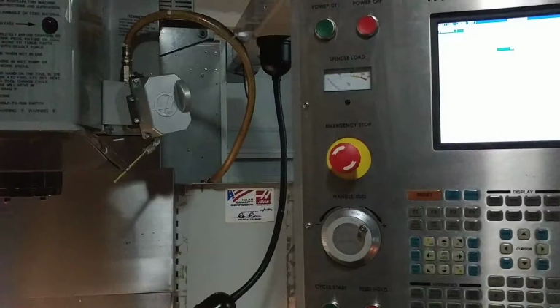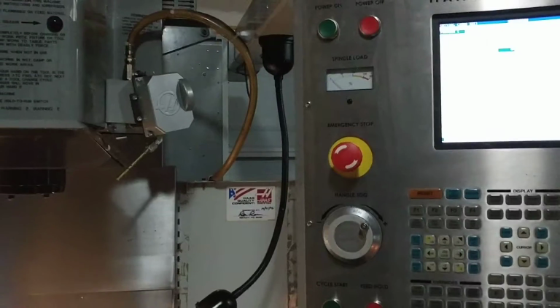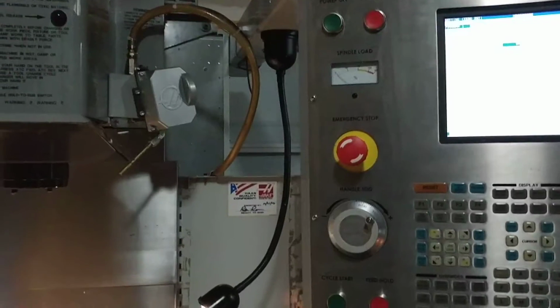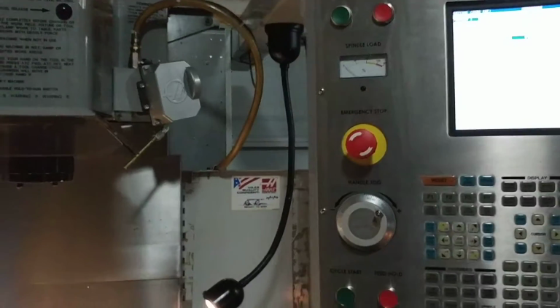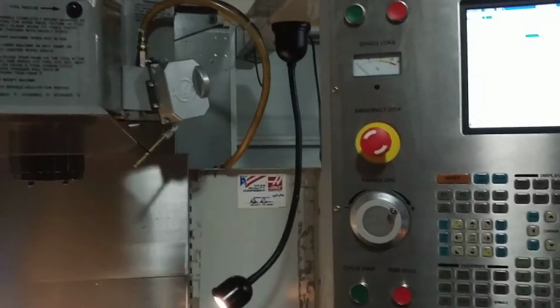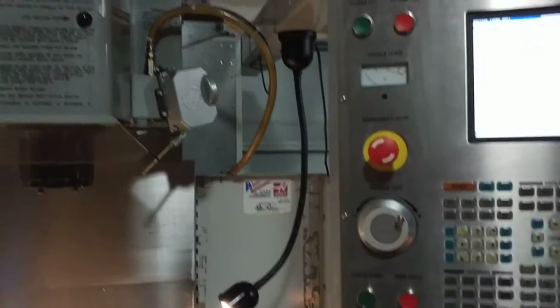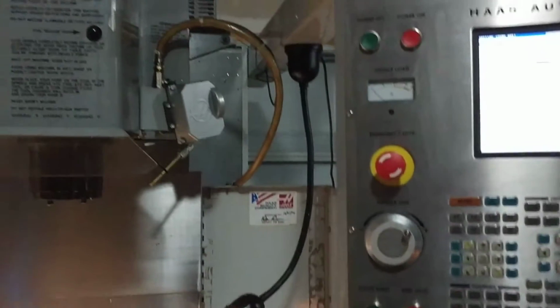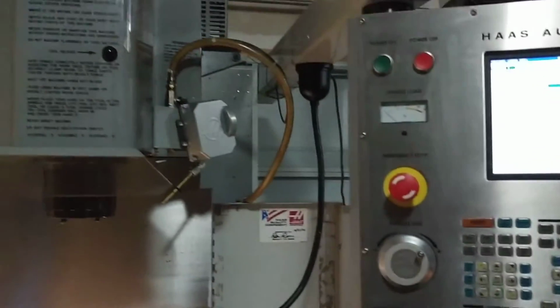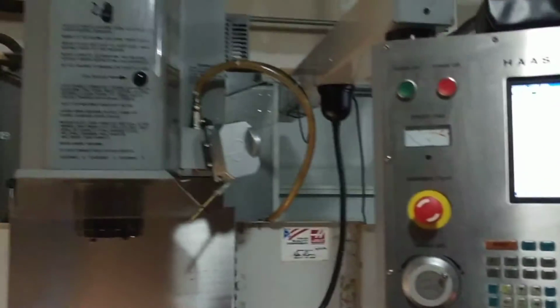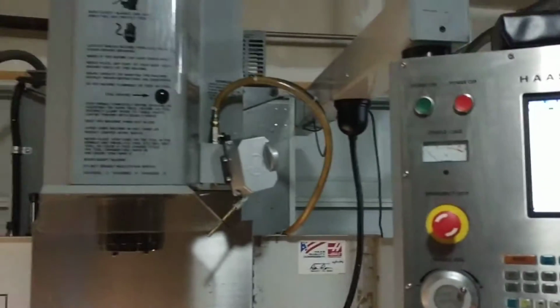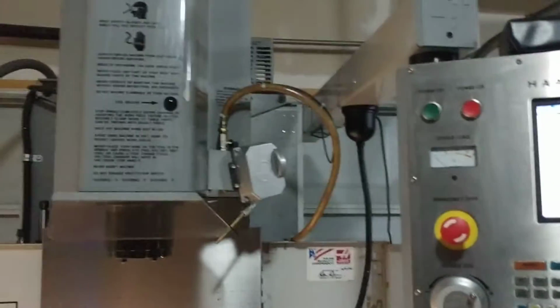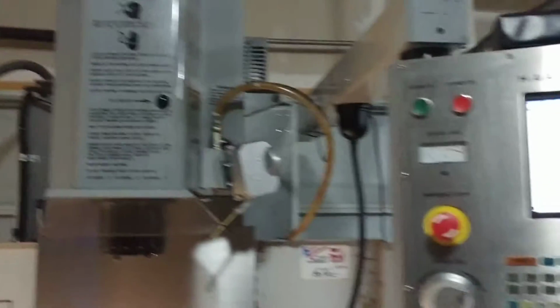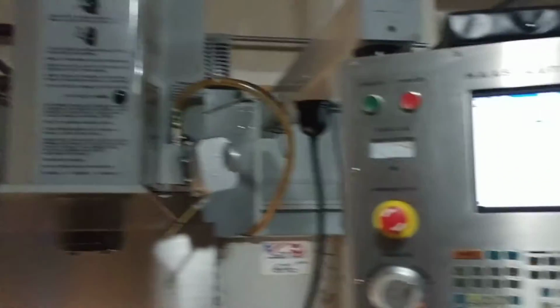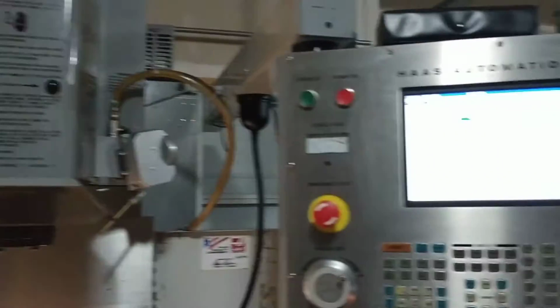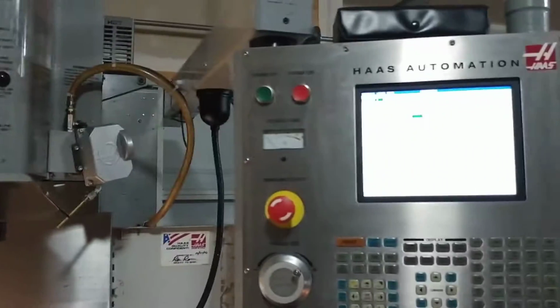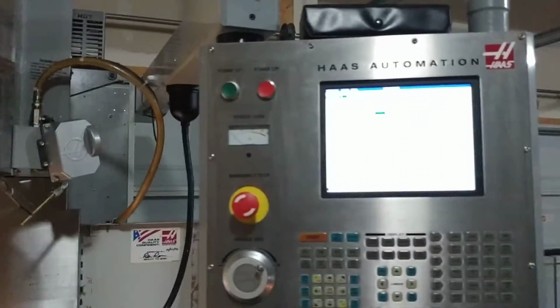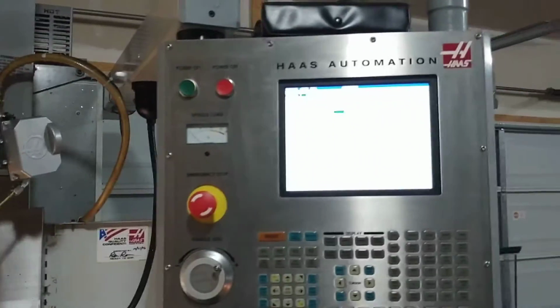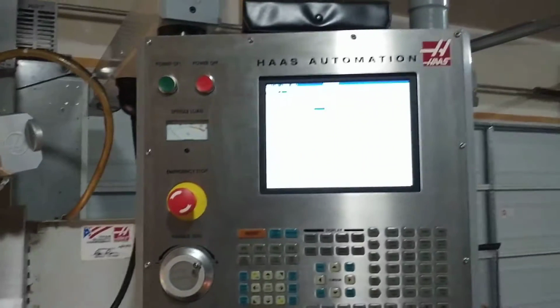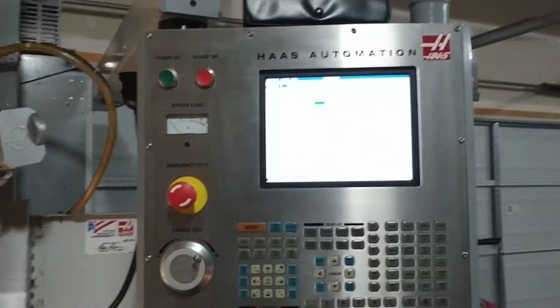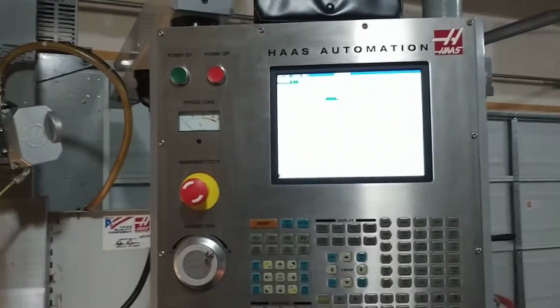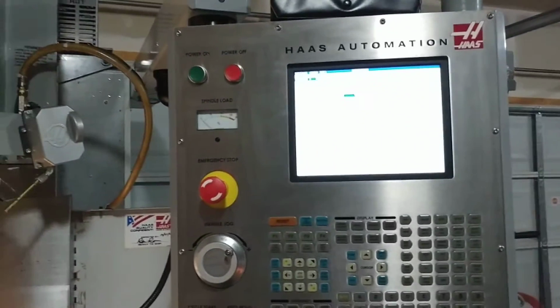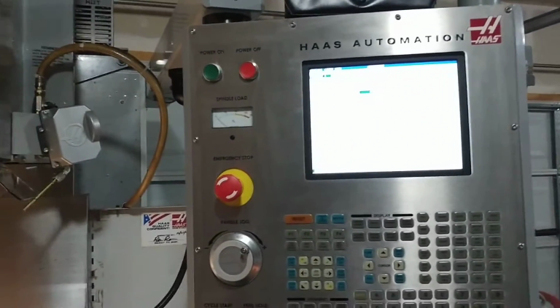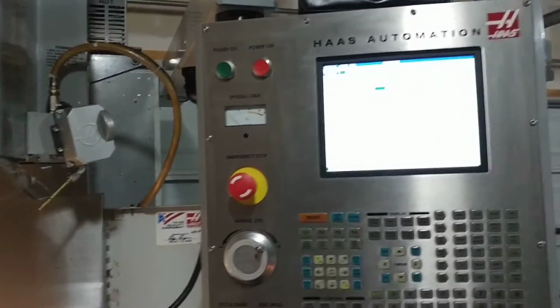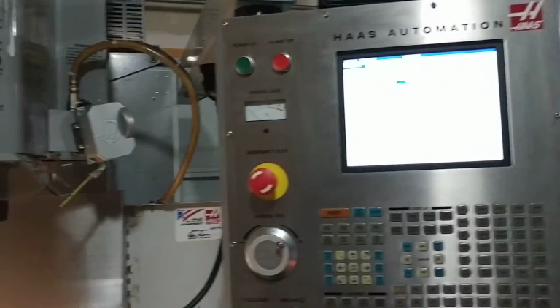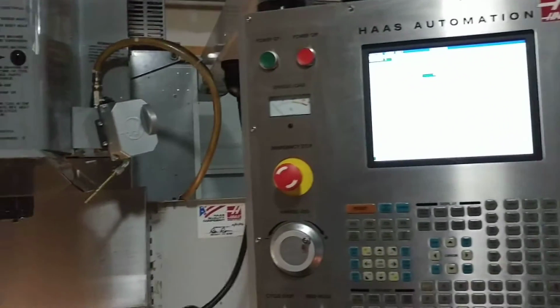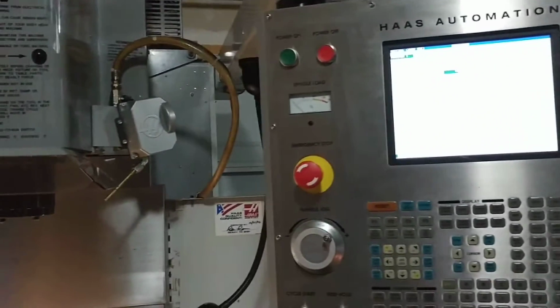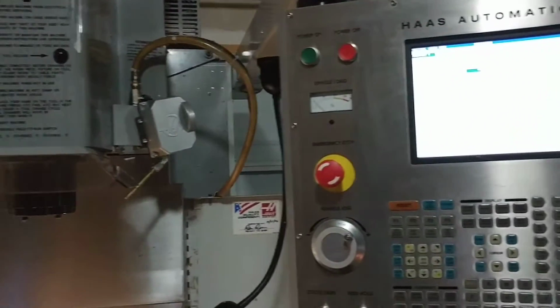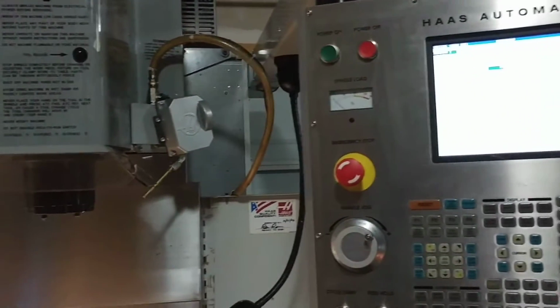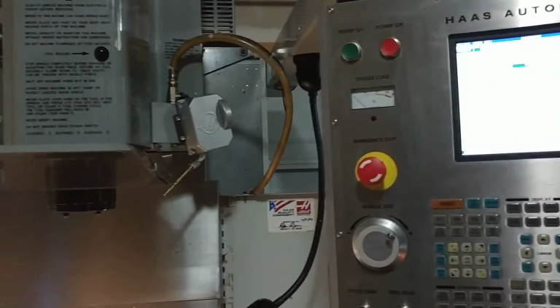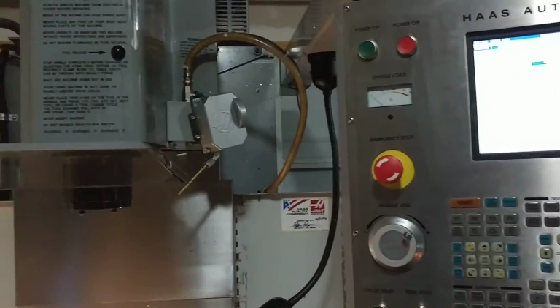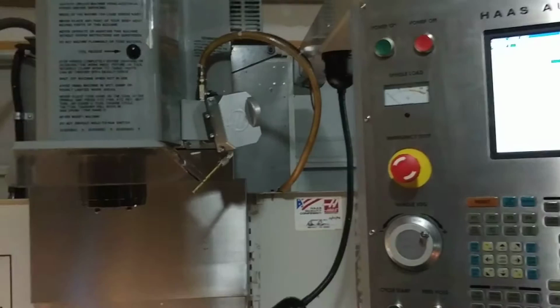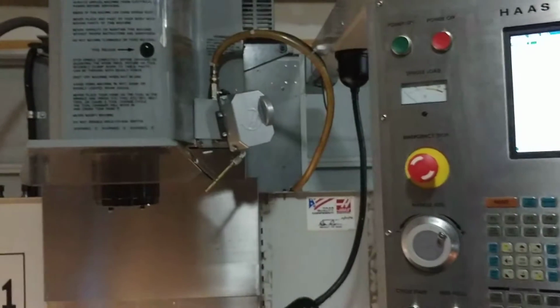Alright folks, here we are. I've had a couple of people send me some questions about the Haas machine that I'm working with.